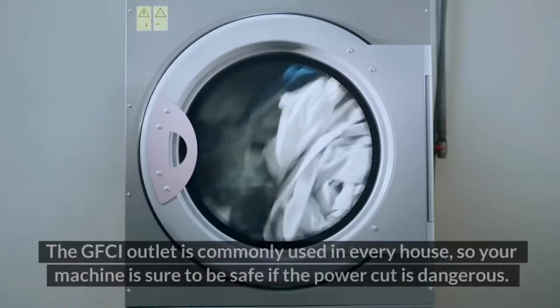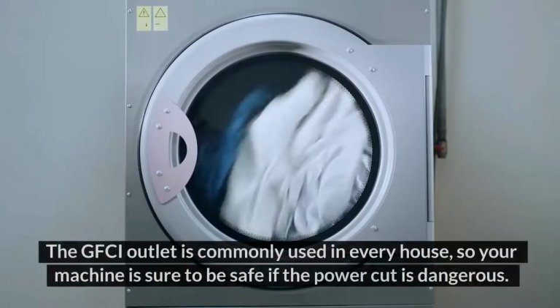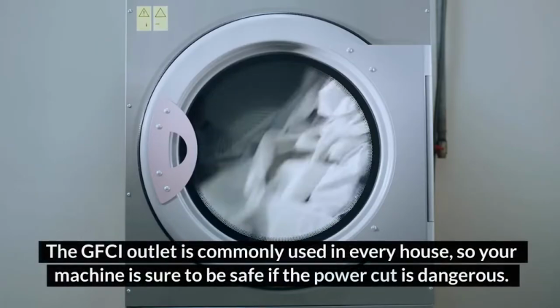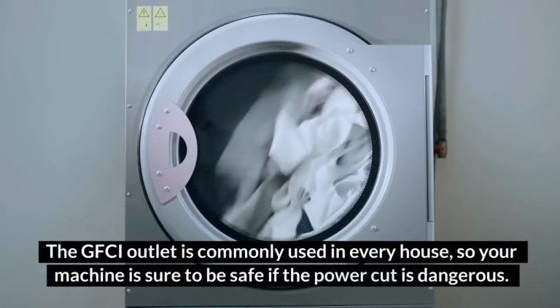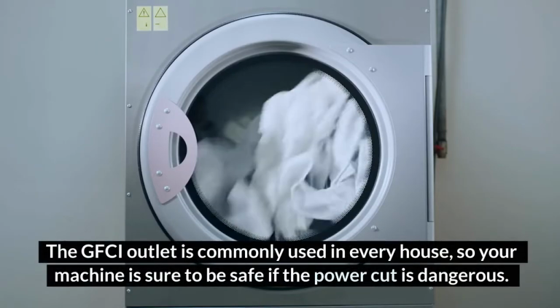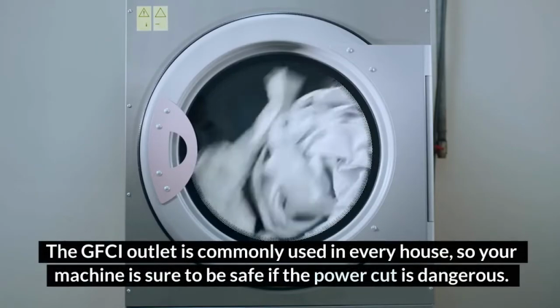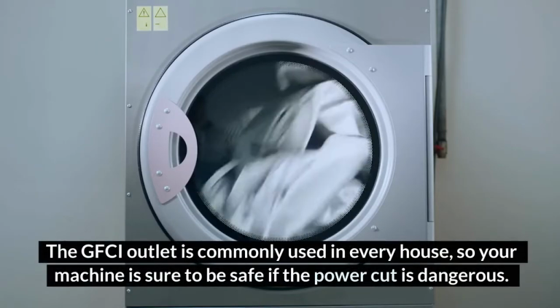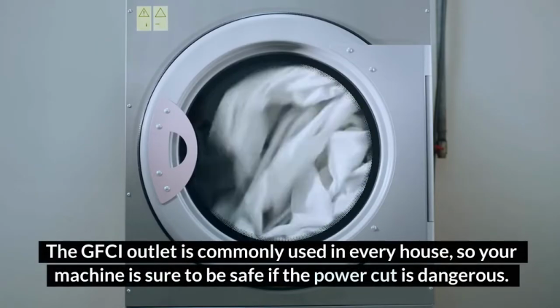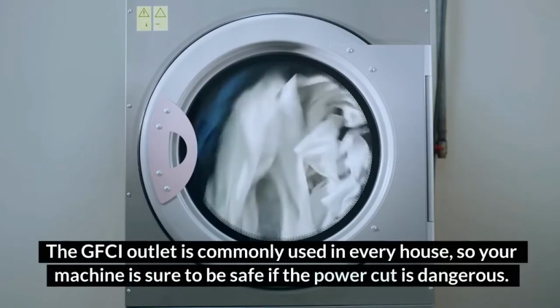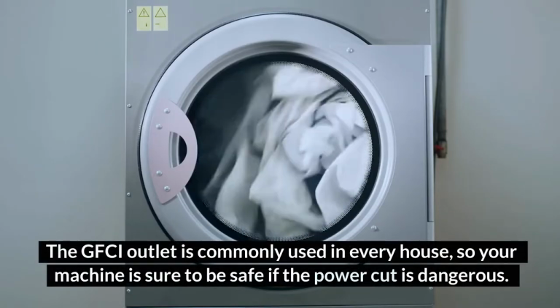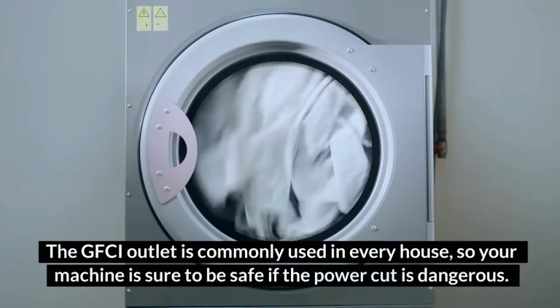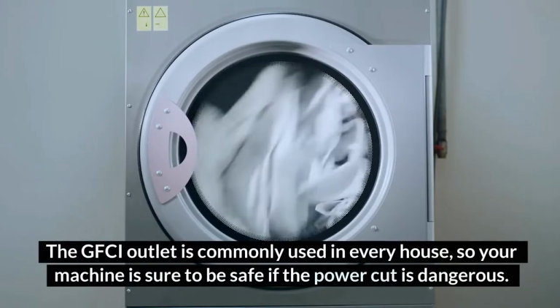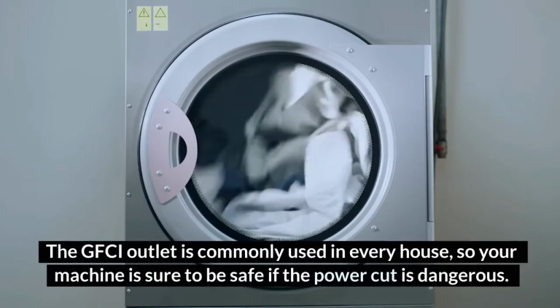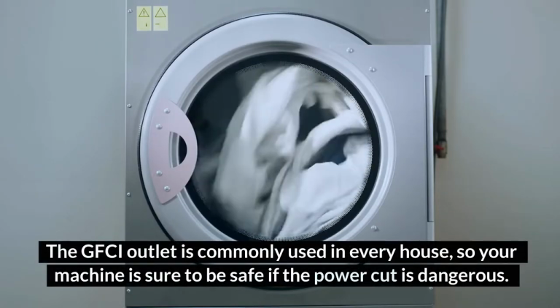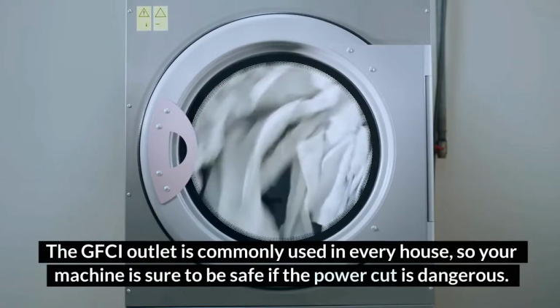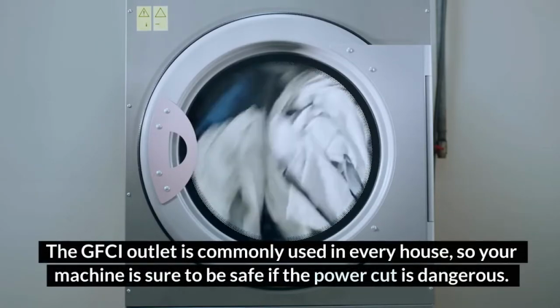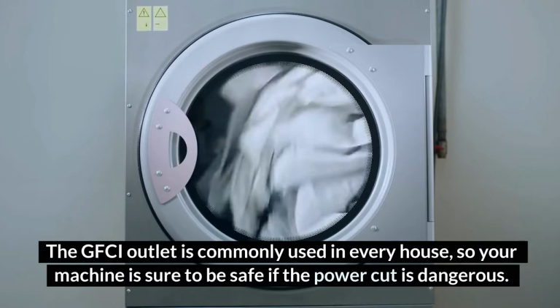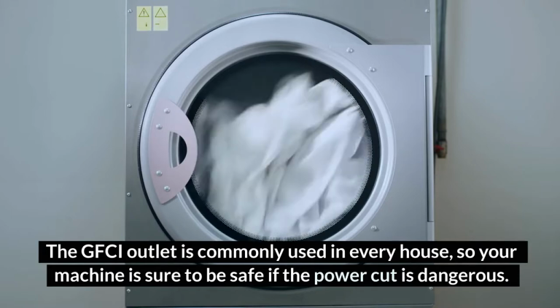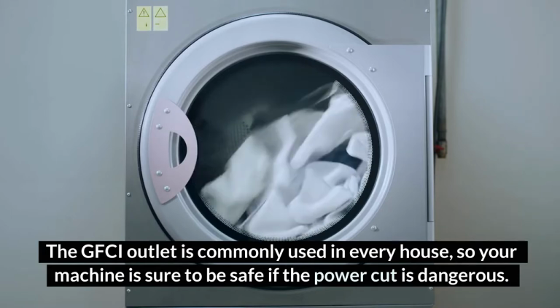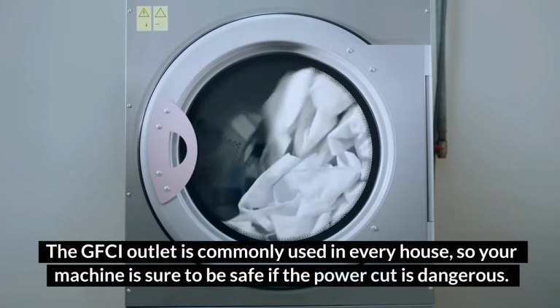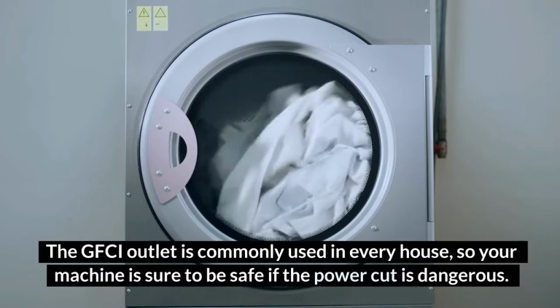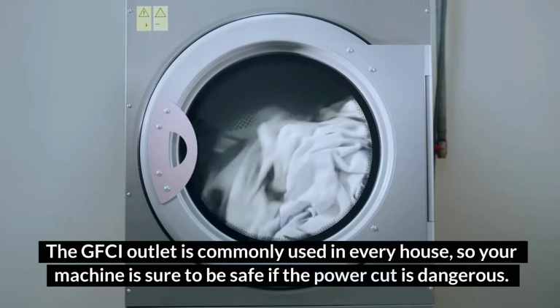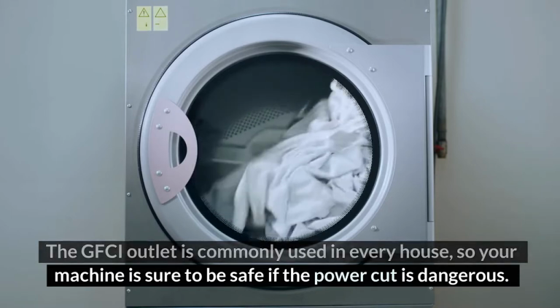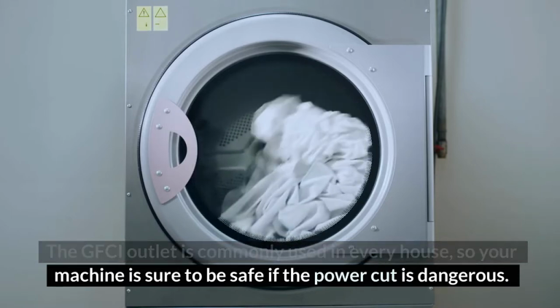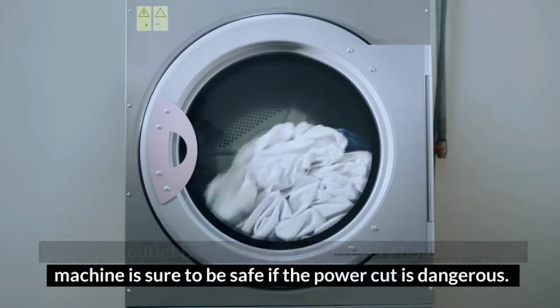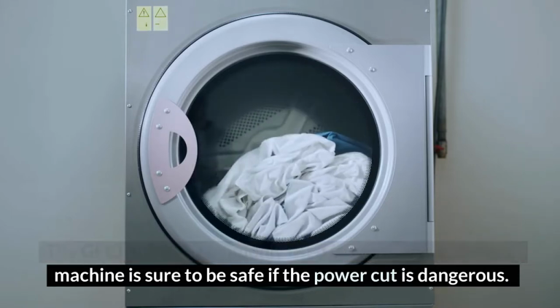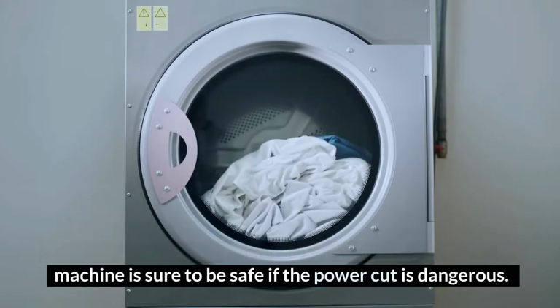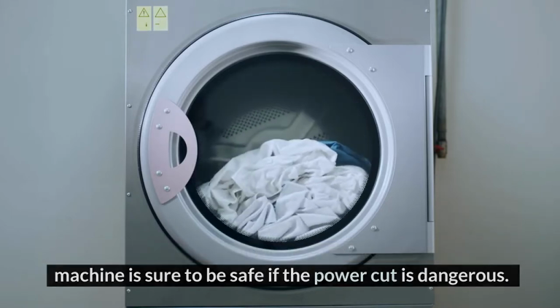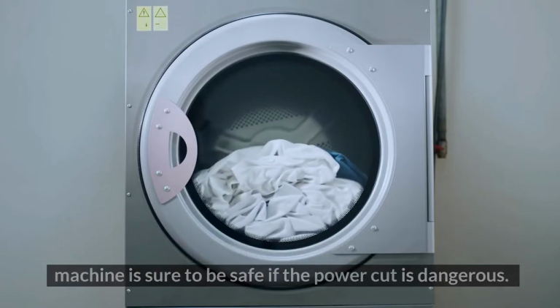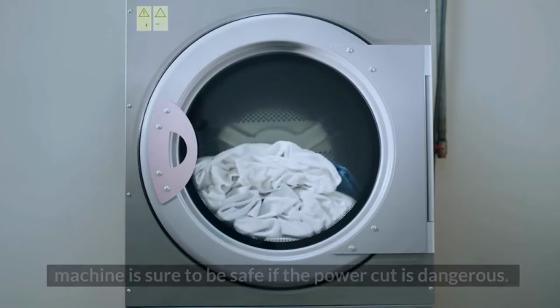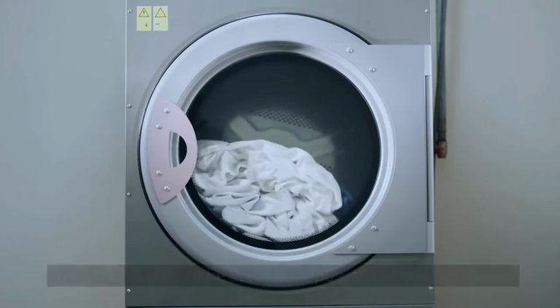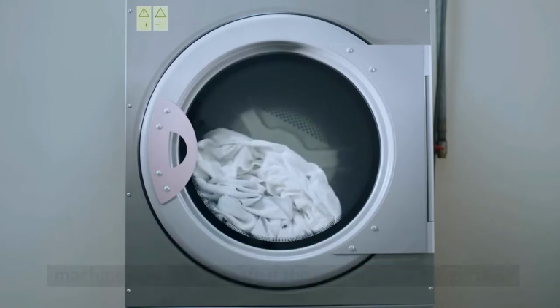The GFCI outlet is commonly used in every house, so your machine is sure to be safe if the power cut is dangerous.